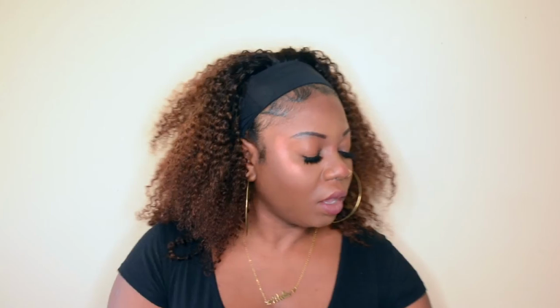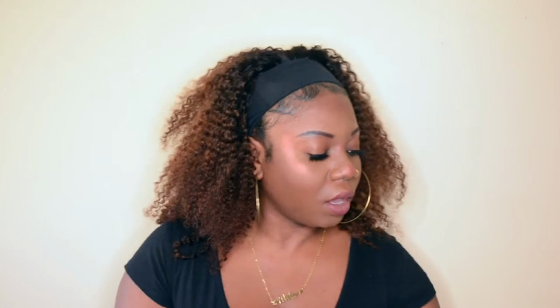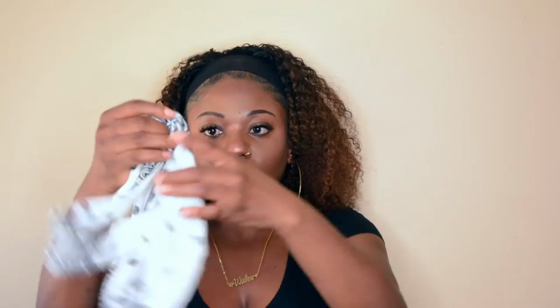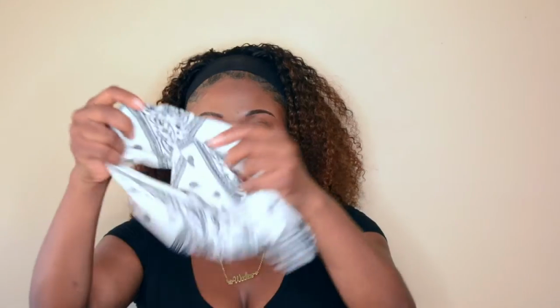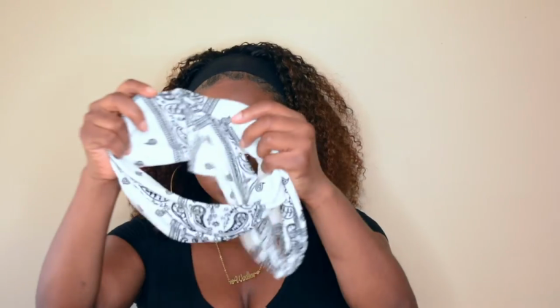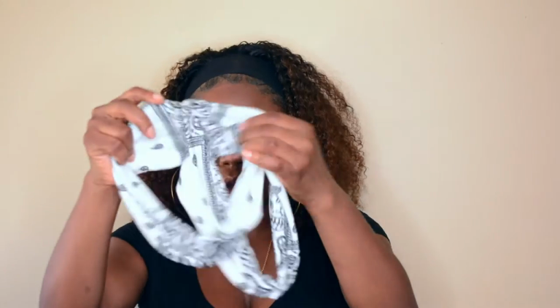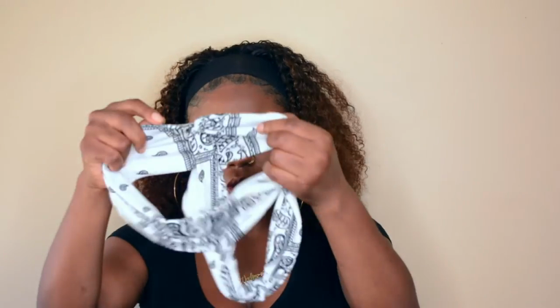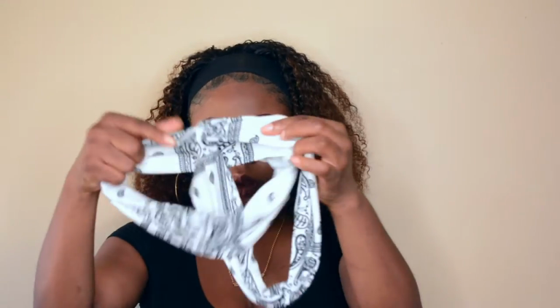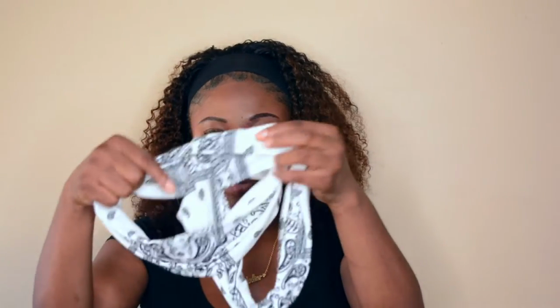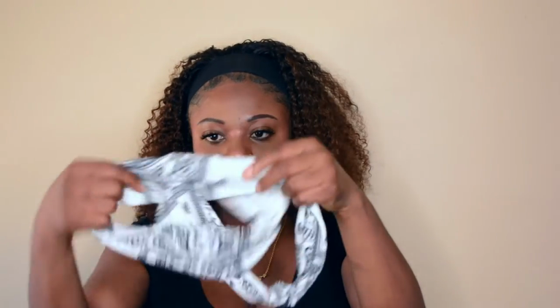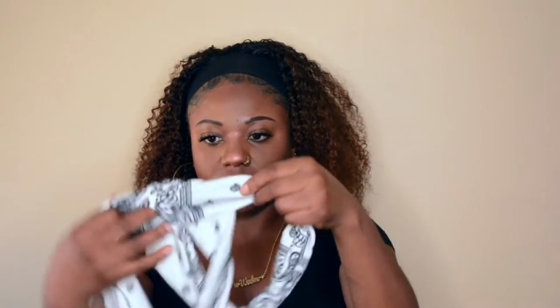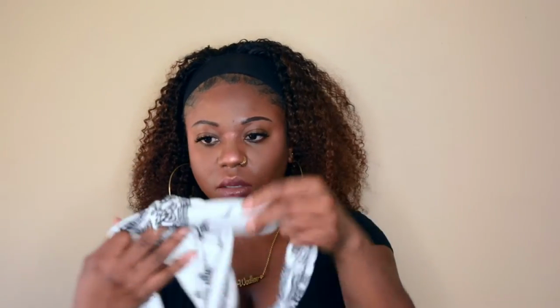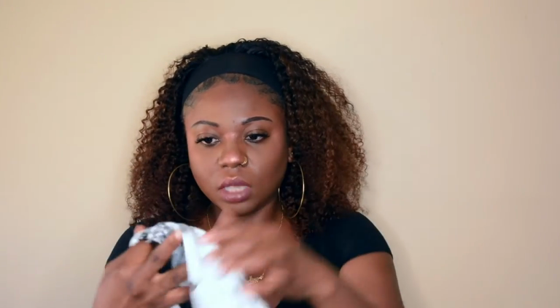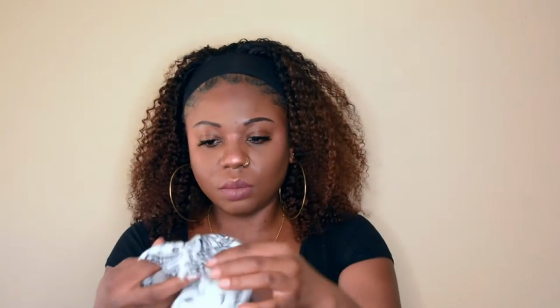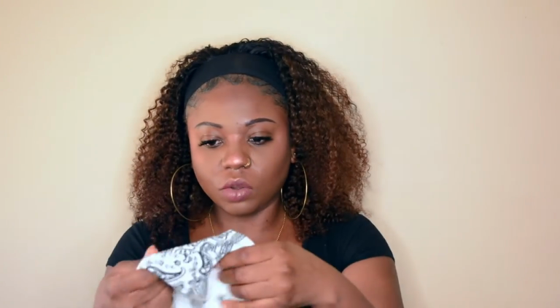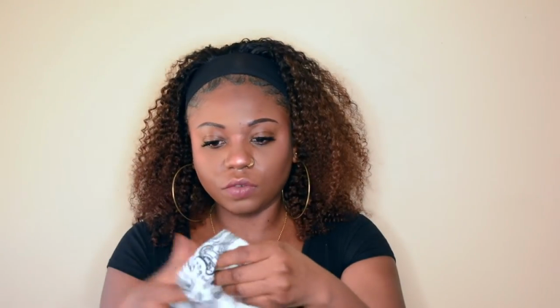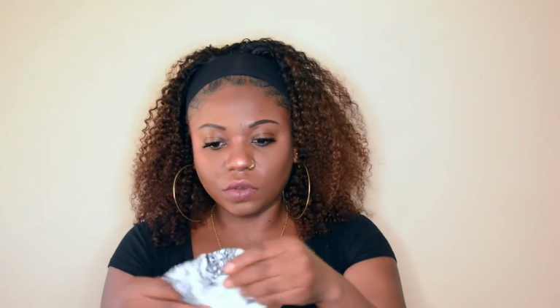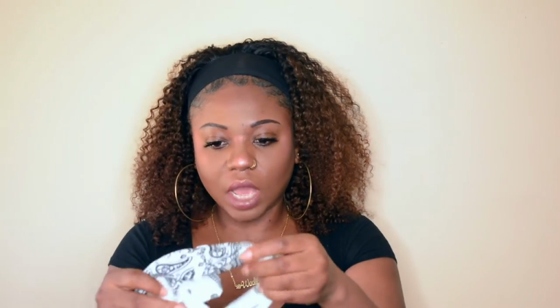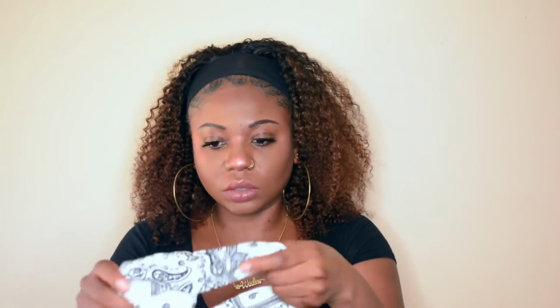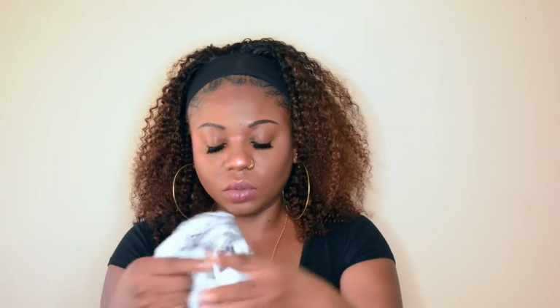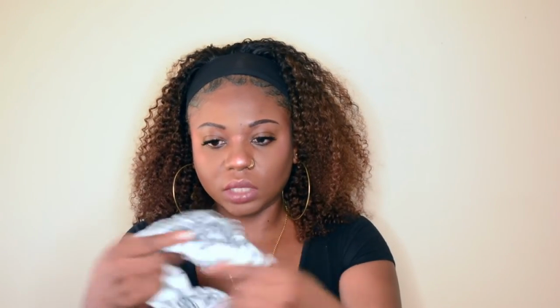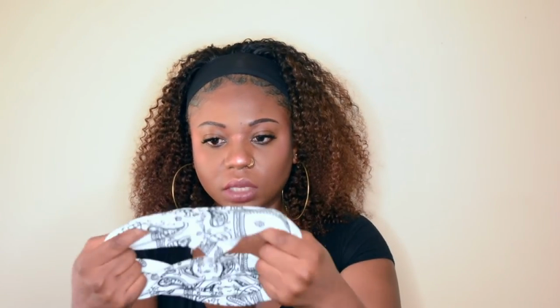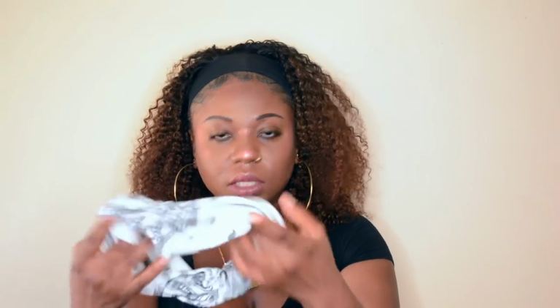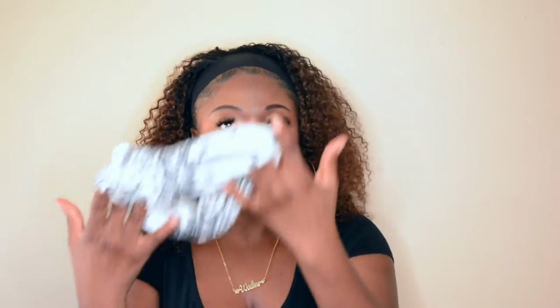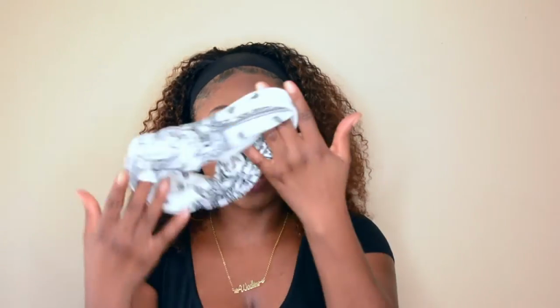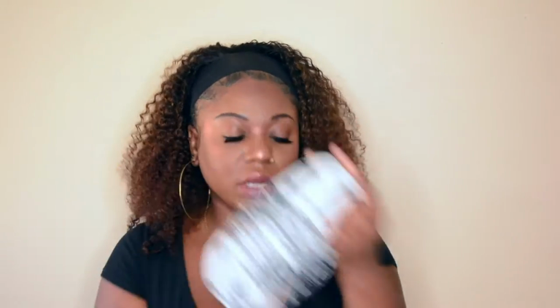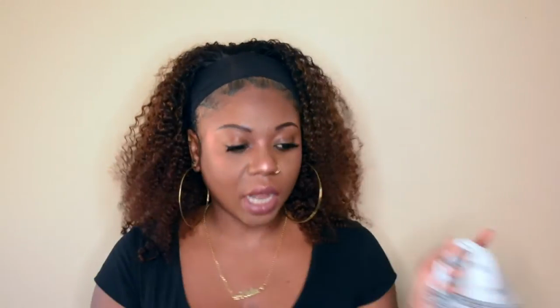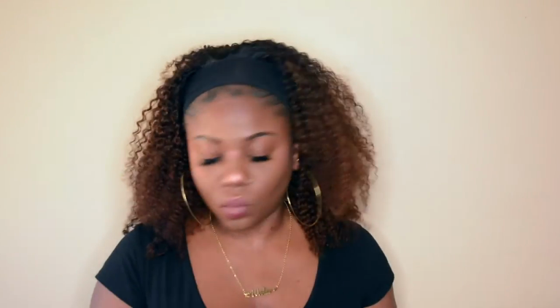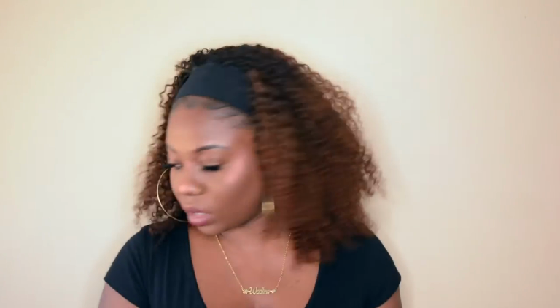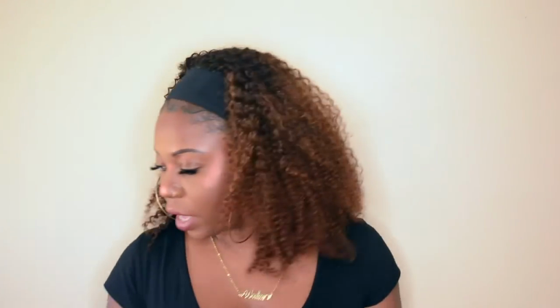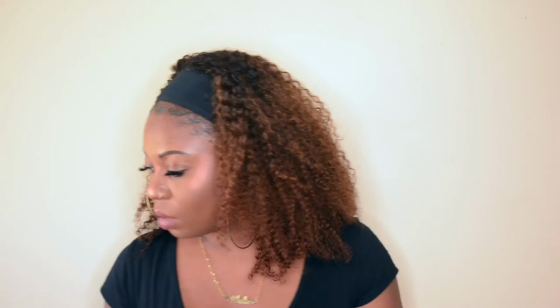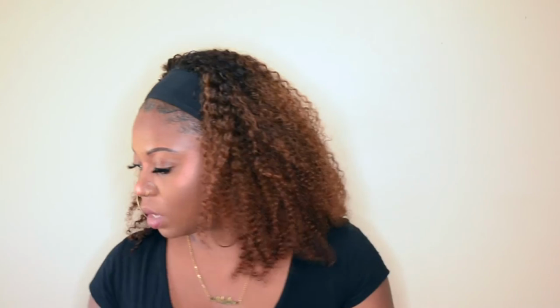Let me go ahead and put these headbands on for you guys so you guys can see how it looks with a headband.